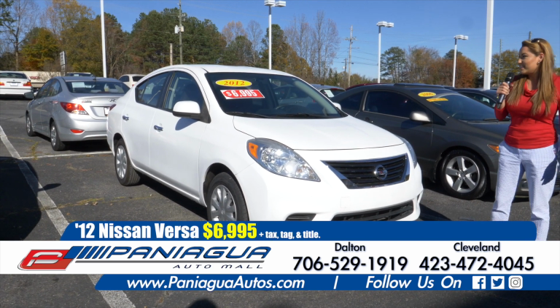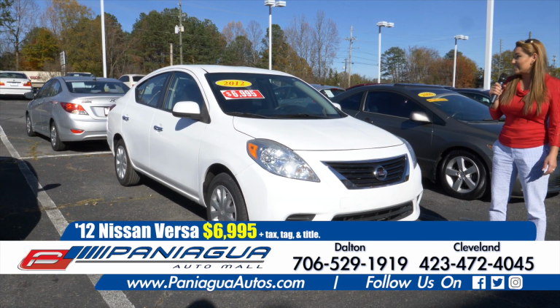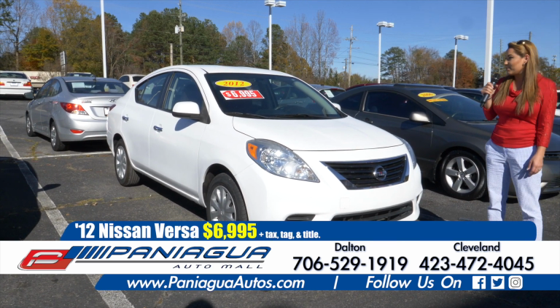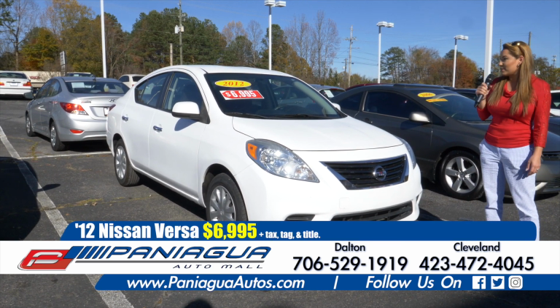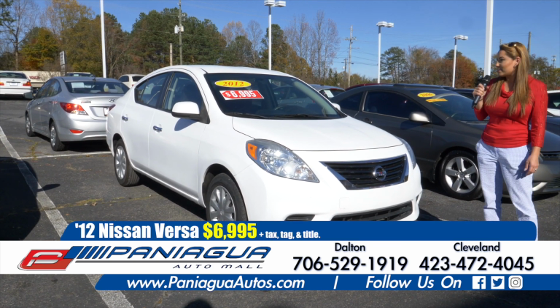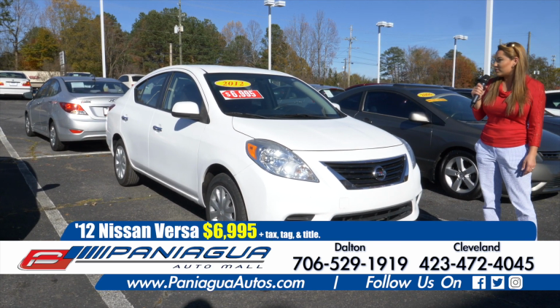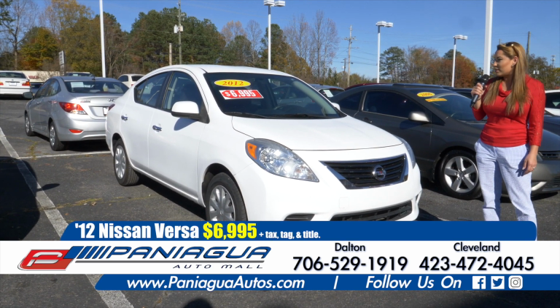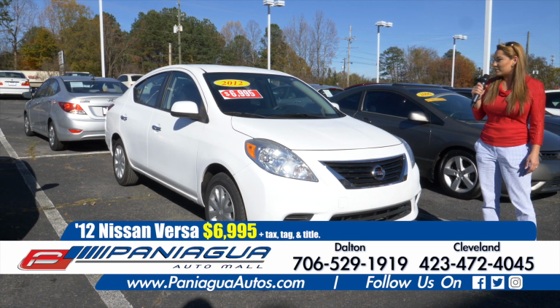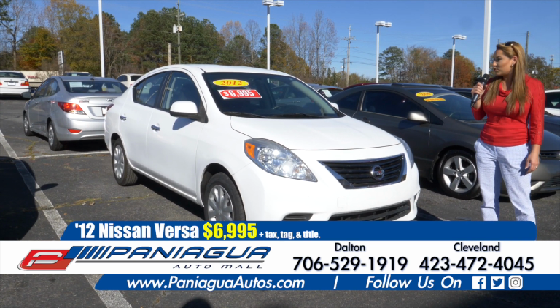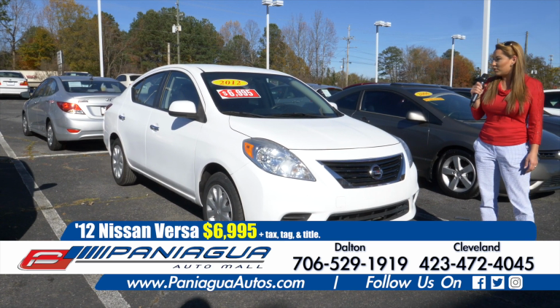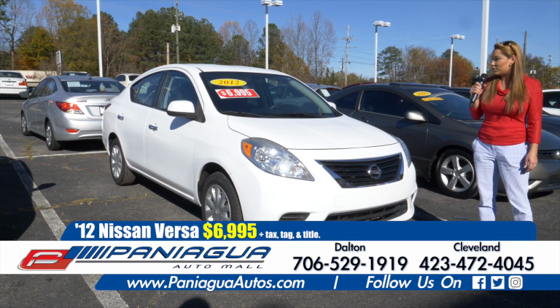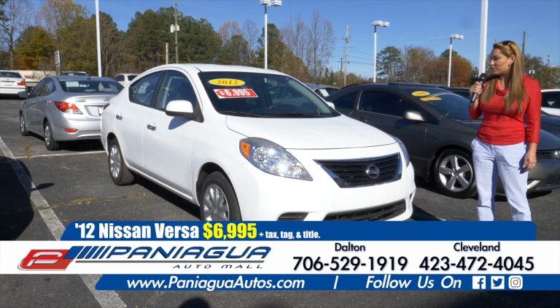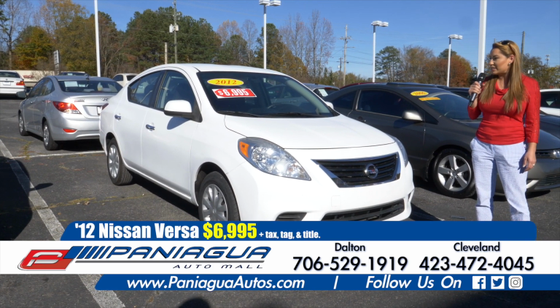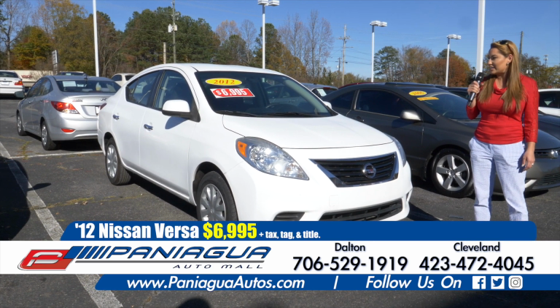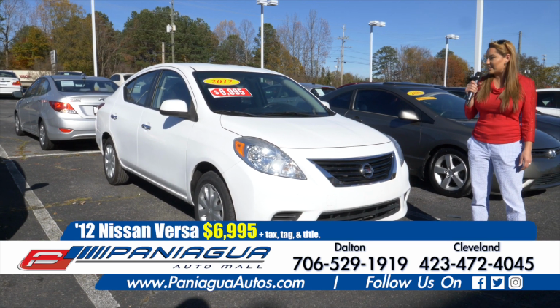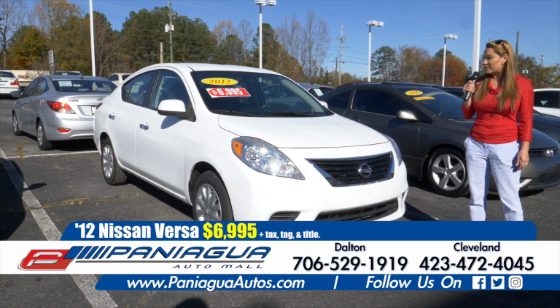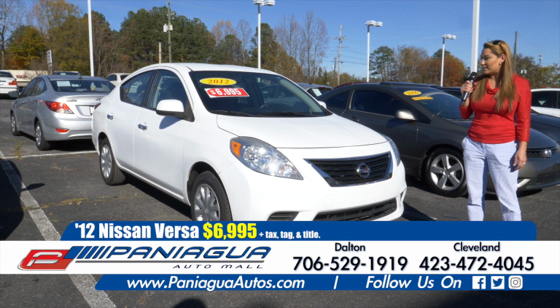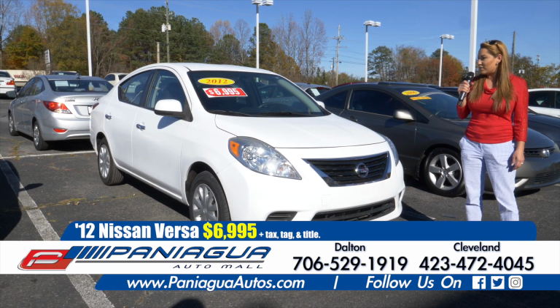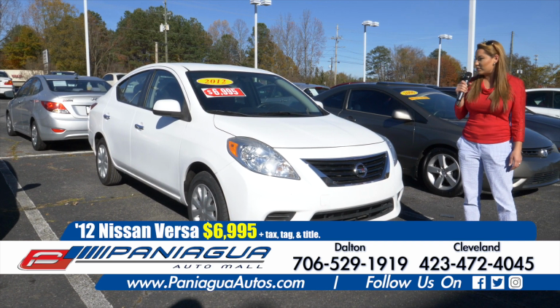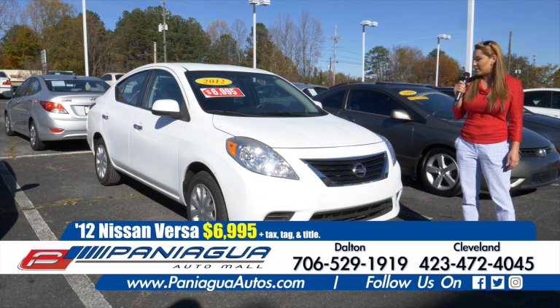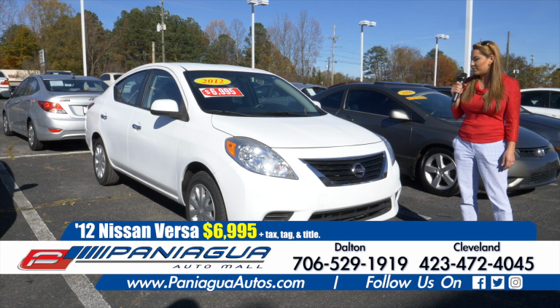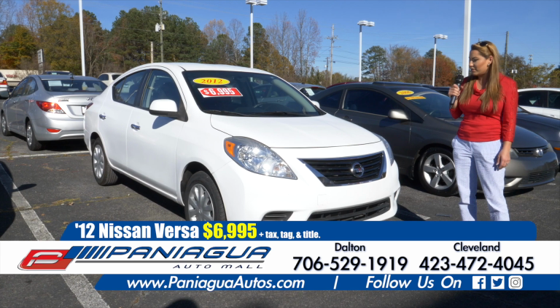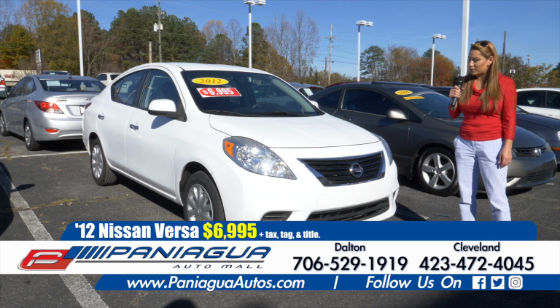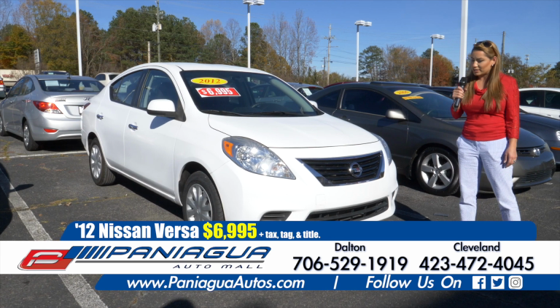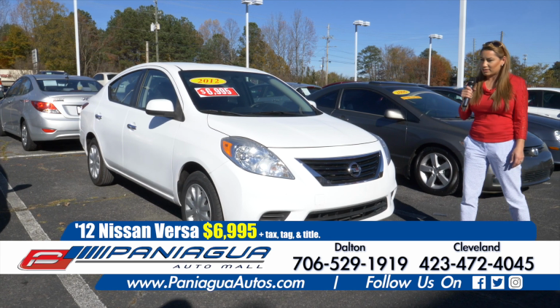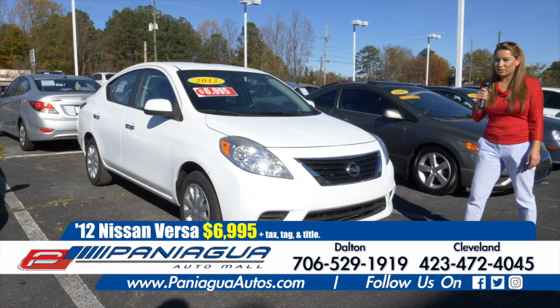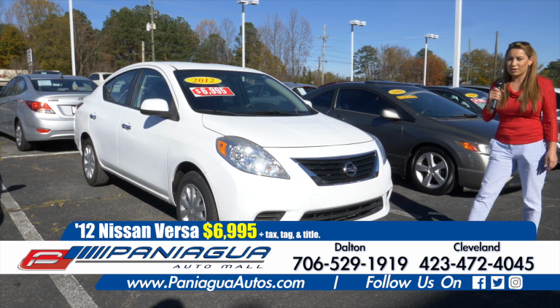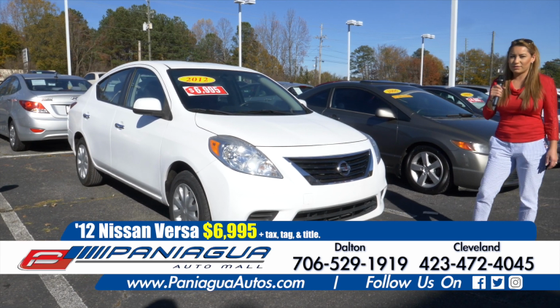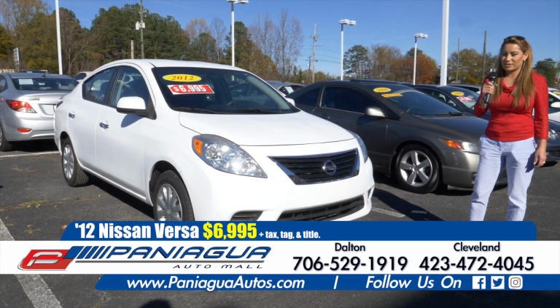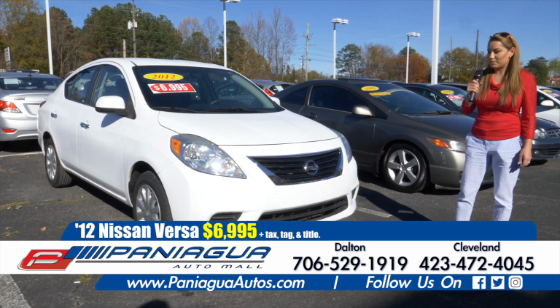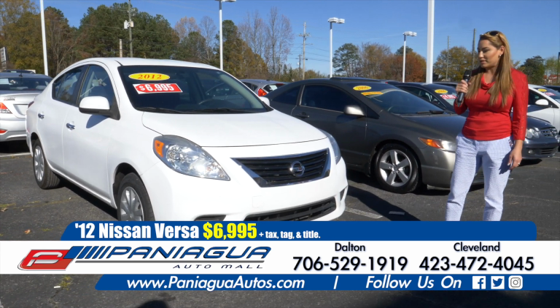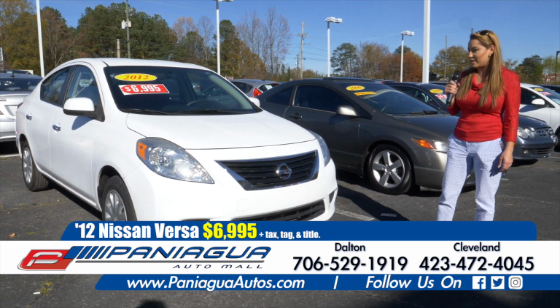Nissan Versa 2012 for only $6,995. Four cylinder car, very cheap on gas.